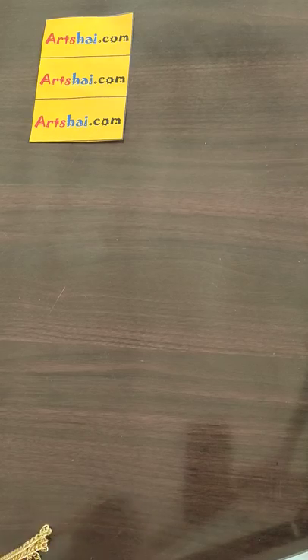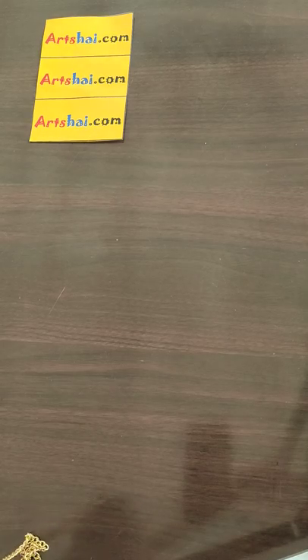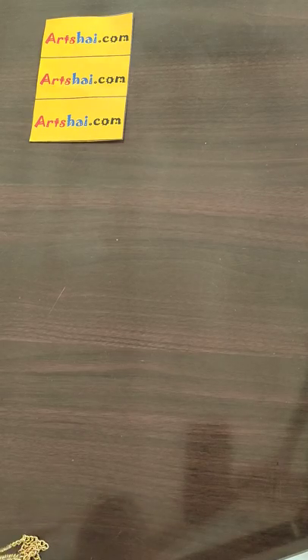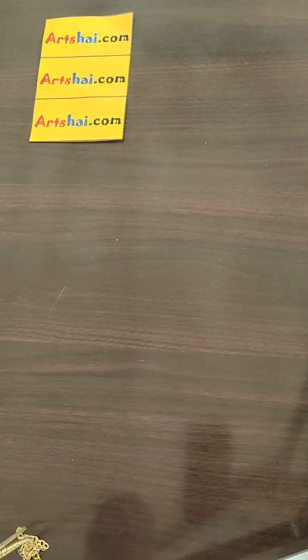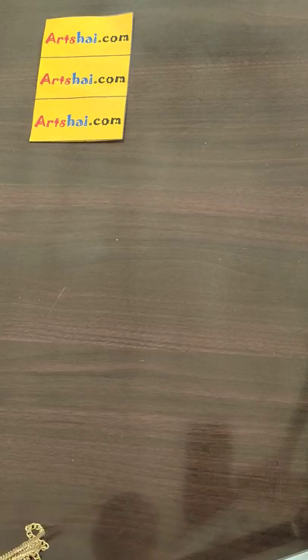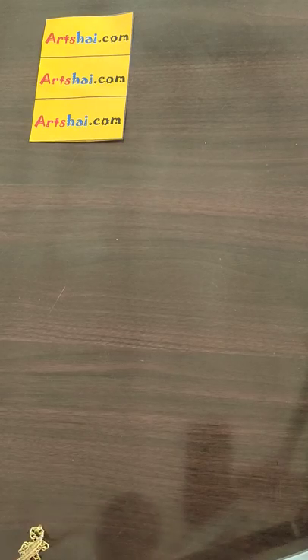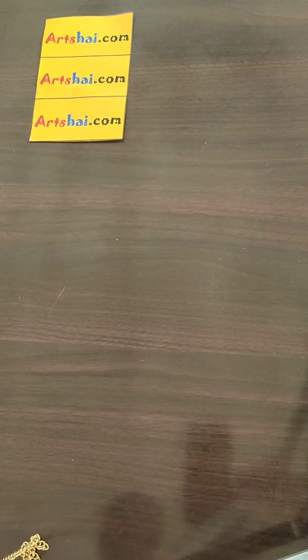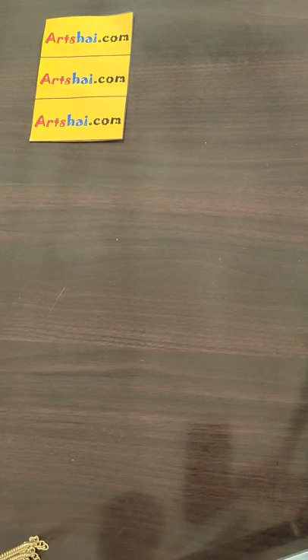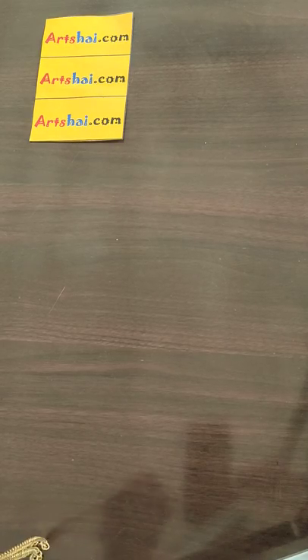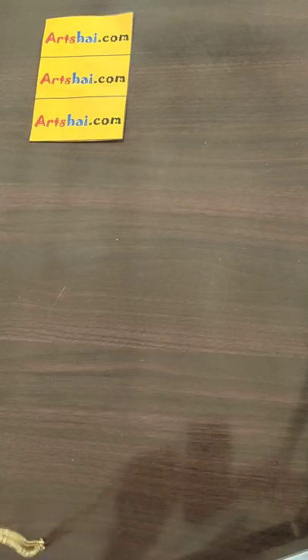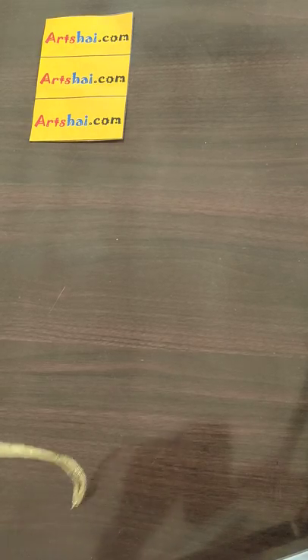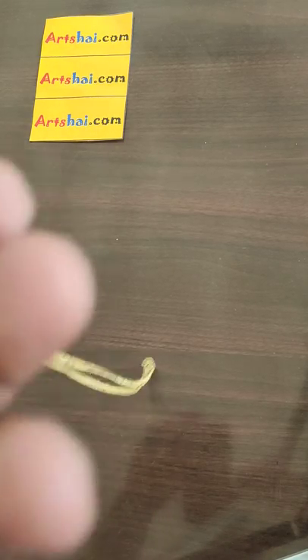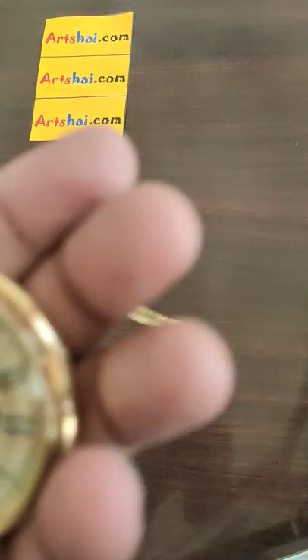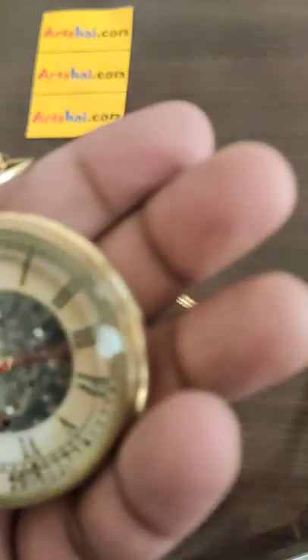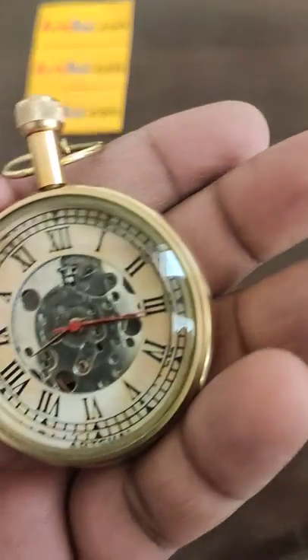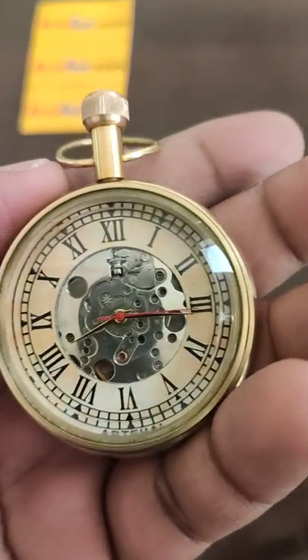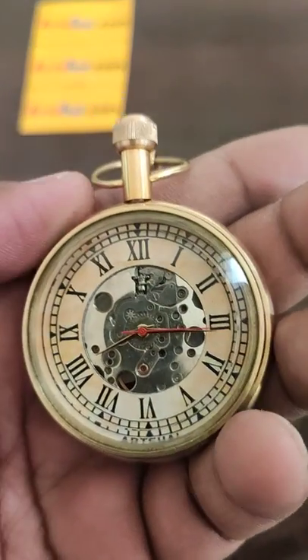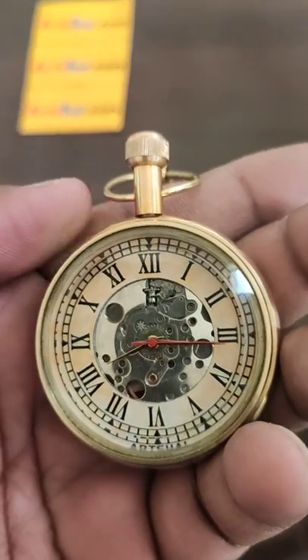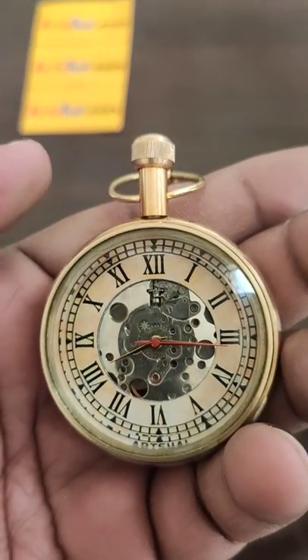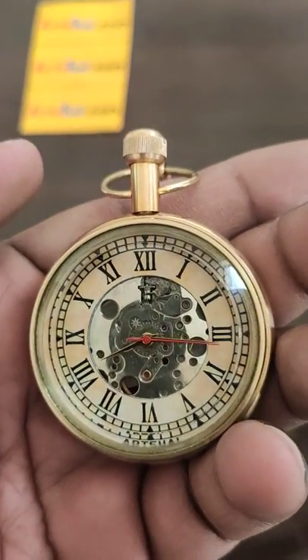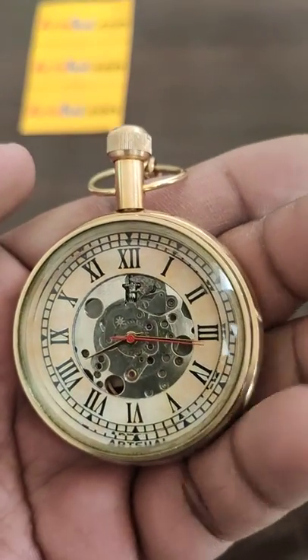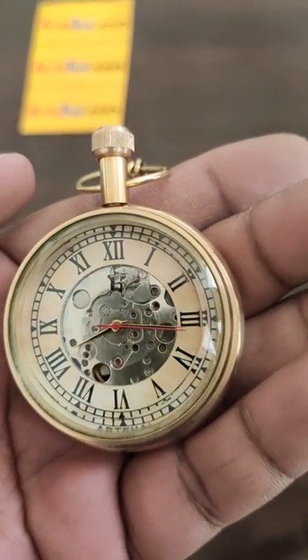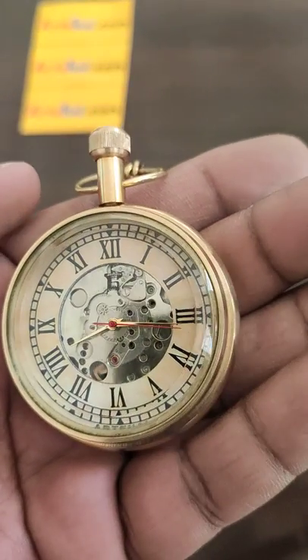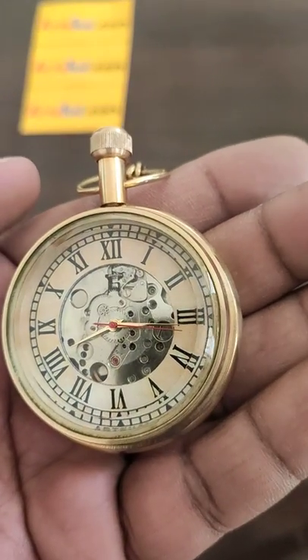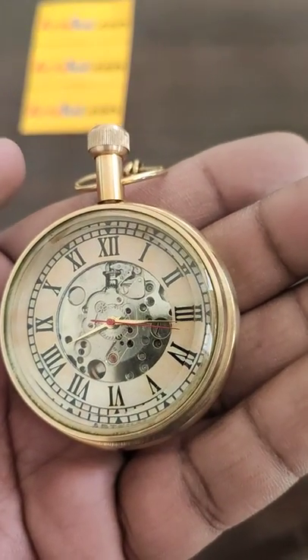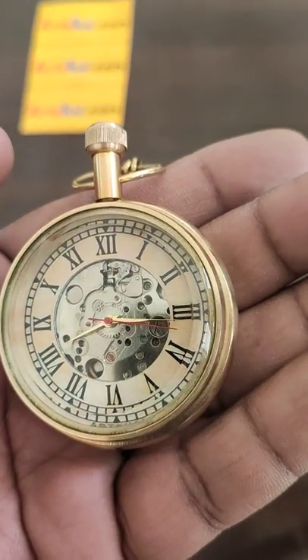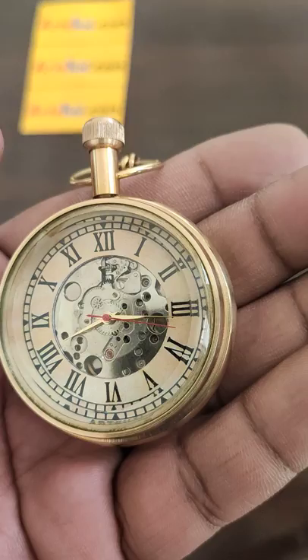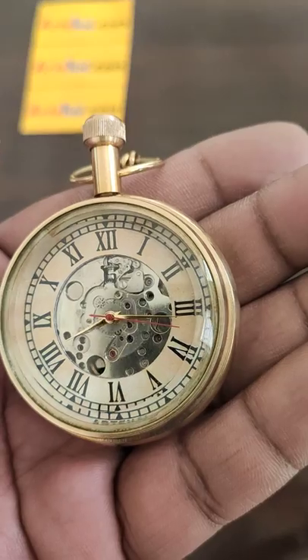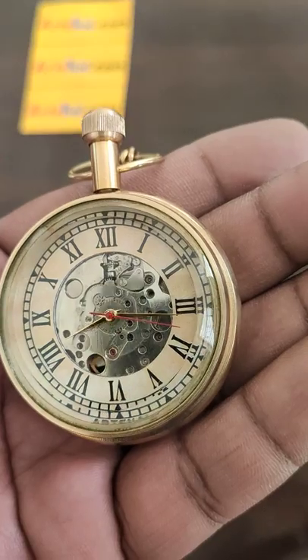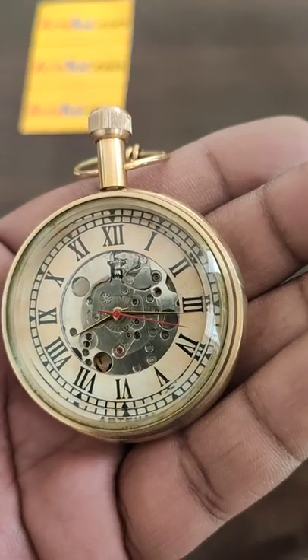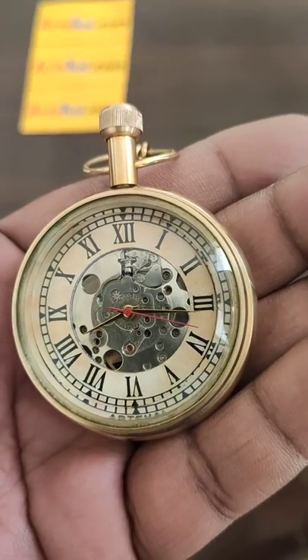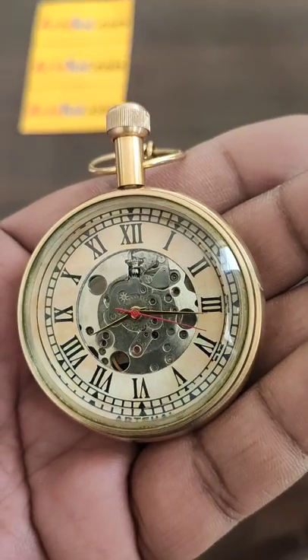Hello friends, today we will see how to use the Archshive Mechanical Pocket Watch.